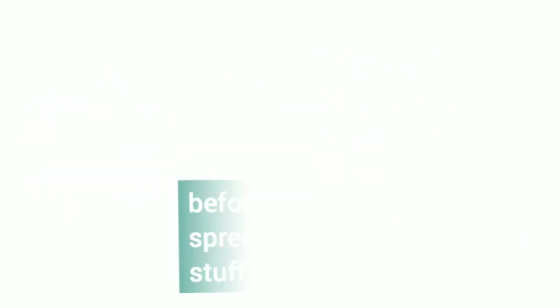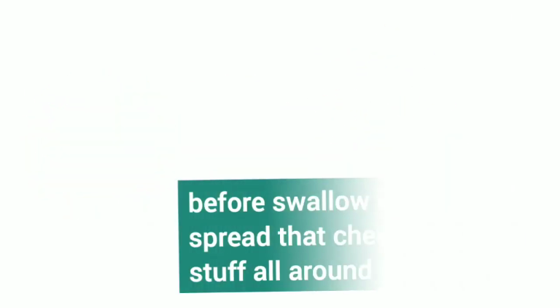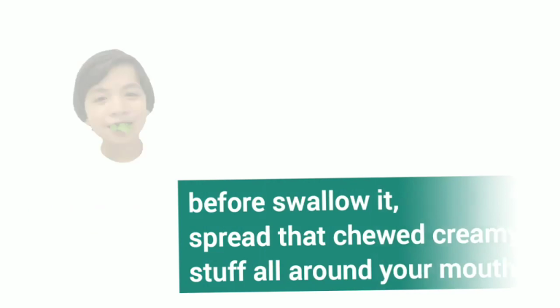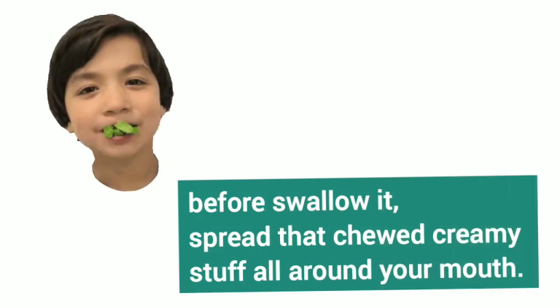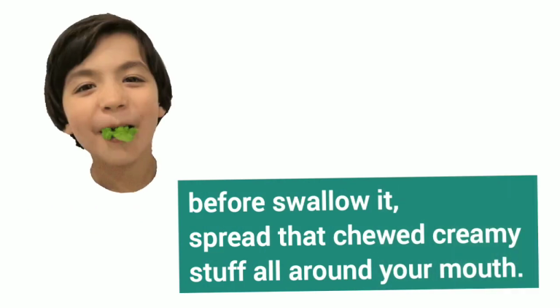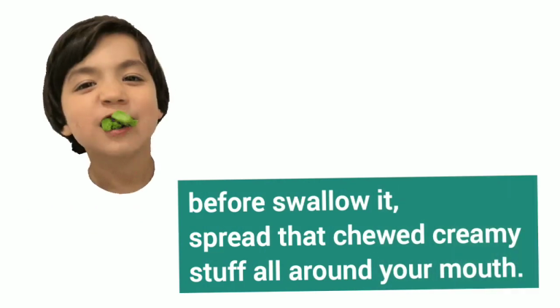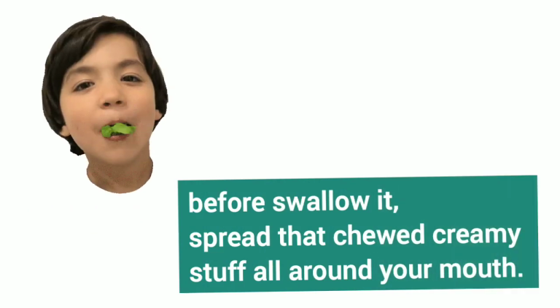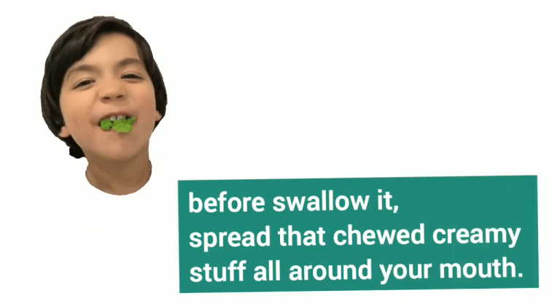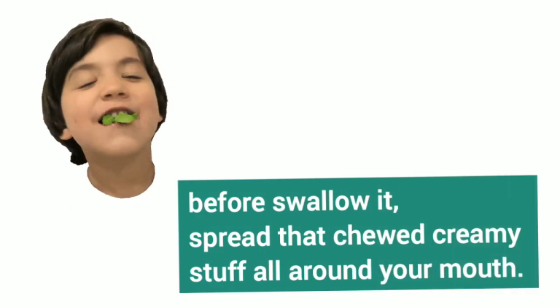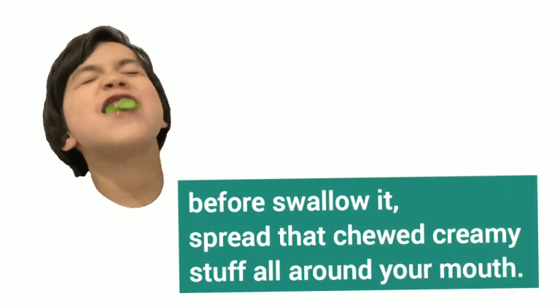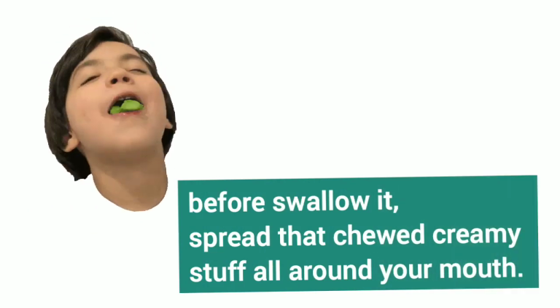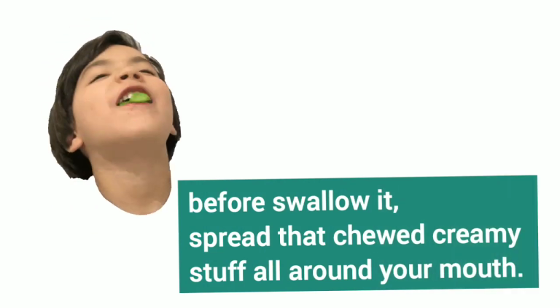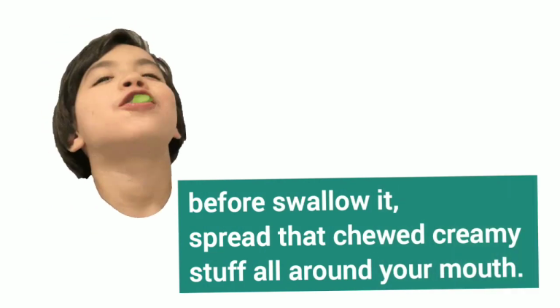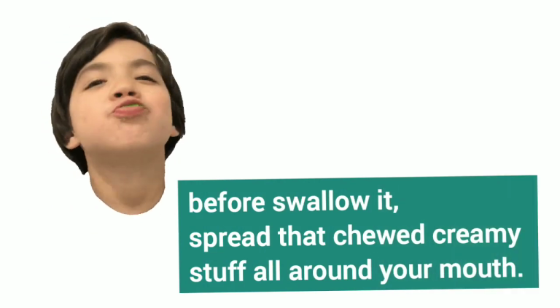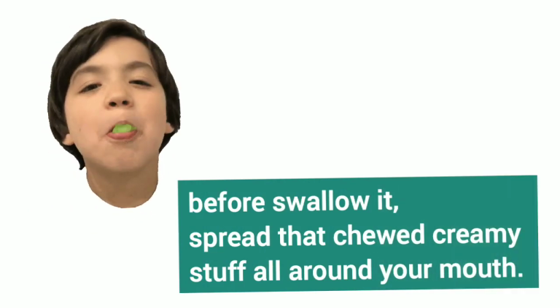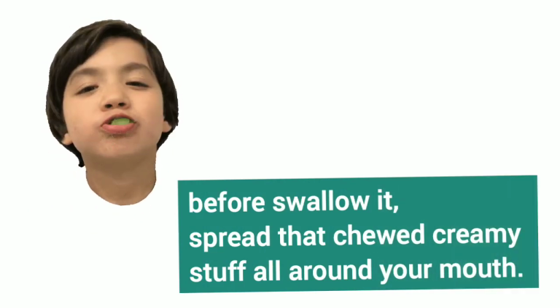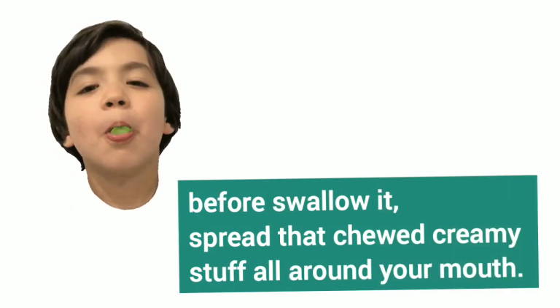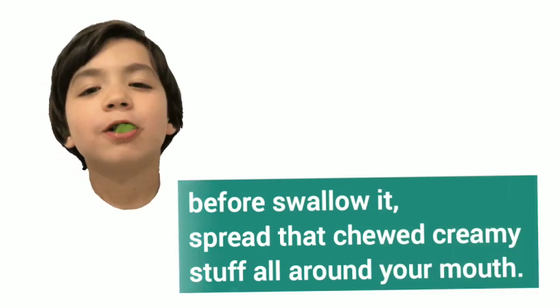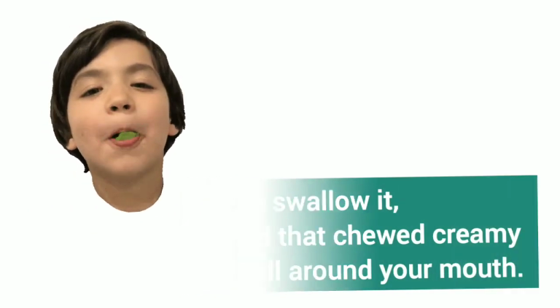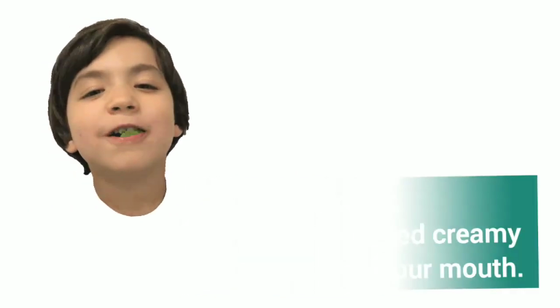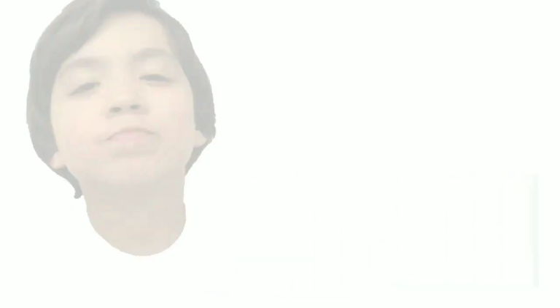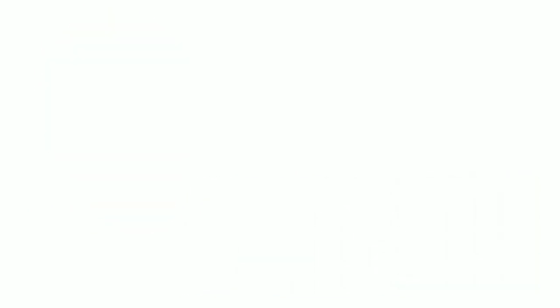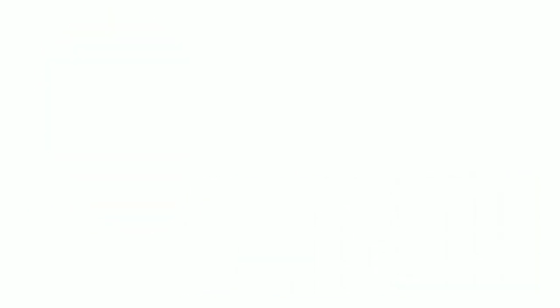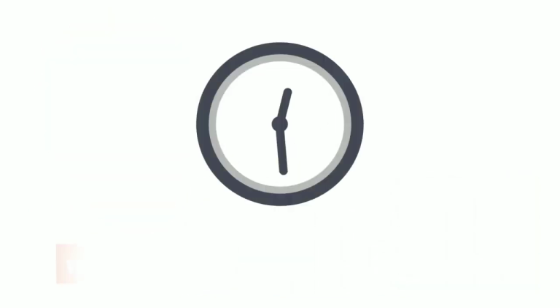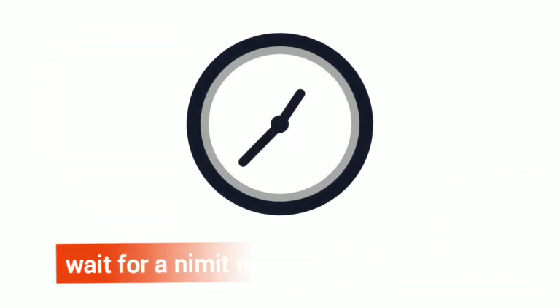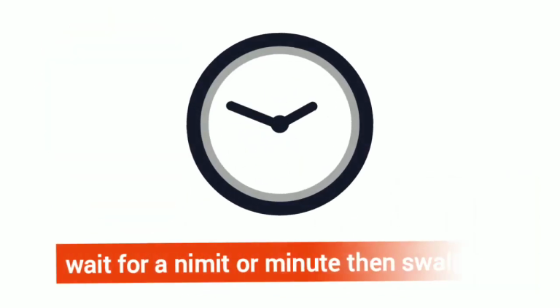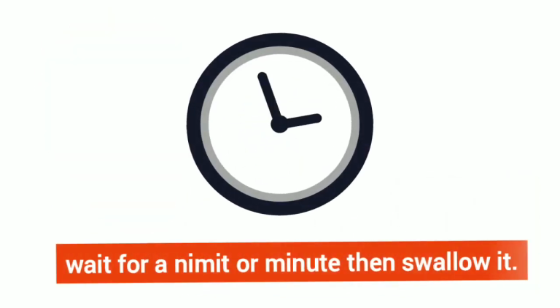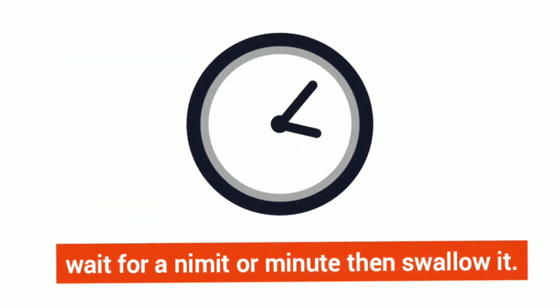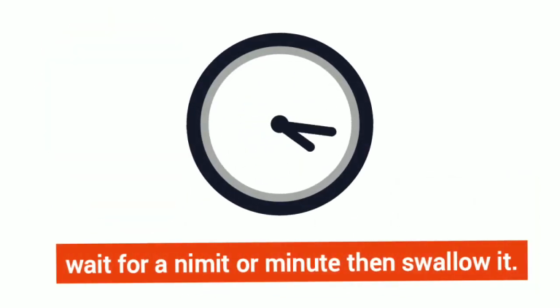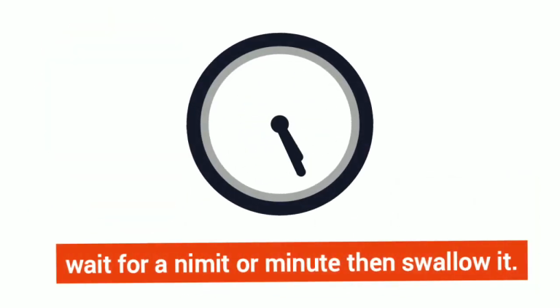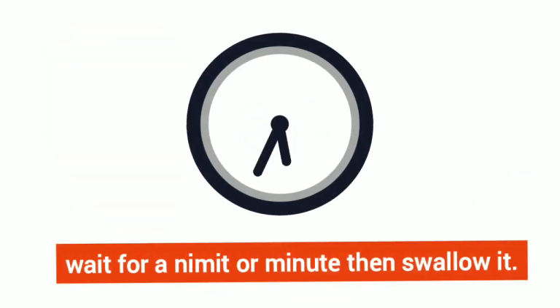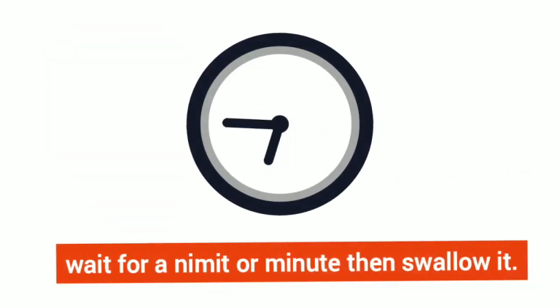Before swallowing, spread the chewed creamy garlic all around your mouth. Wait for a minute, then swallow it.